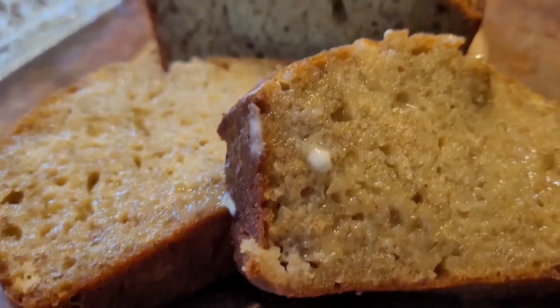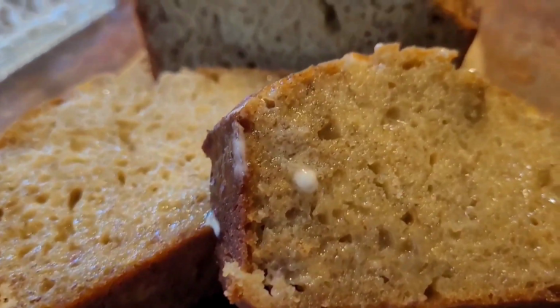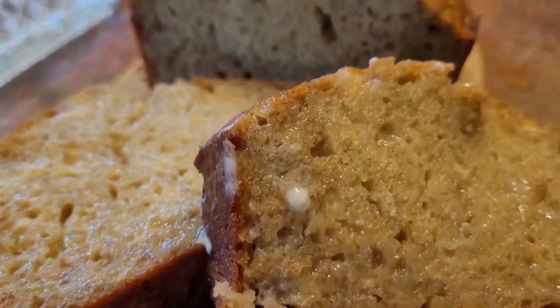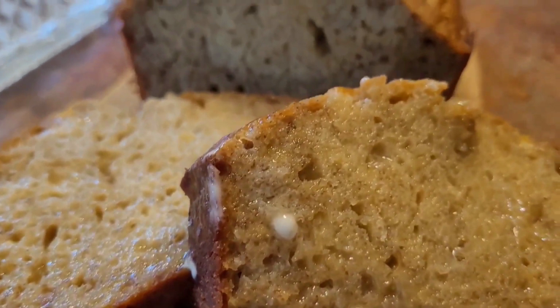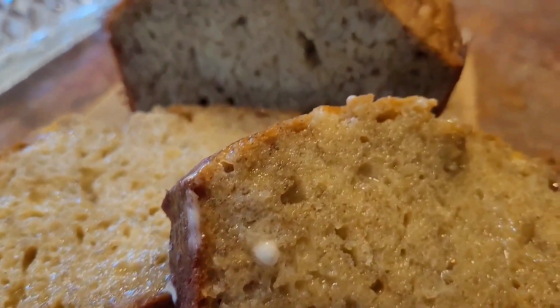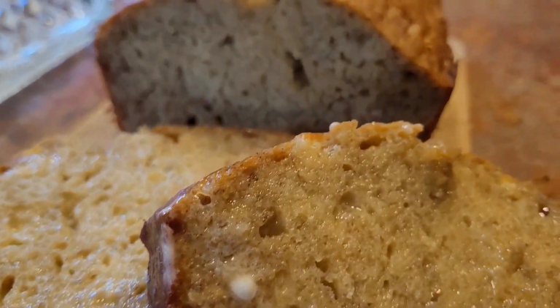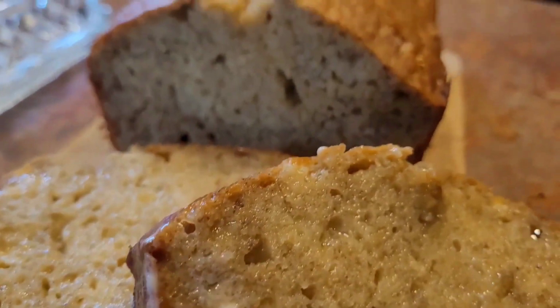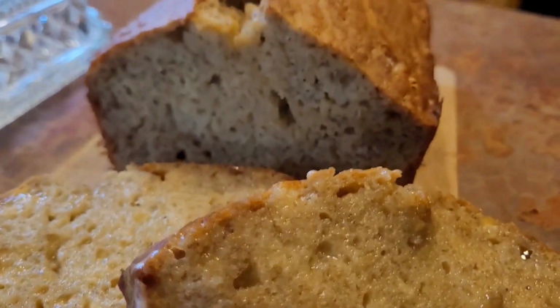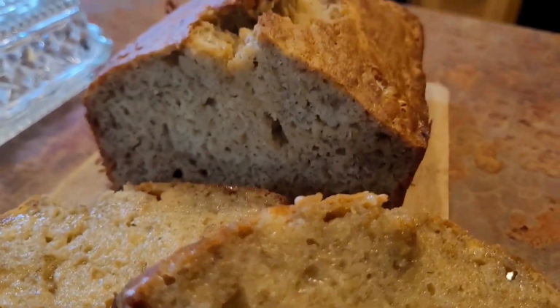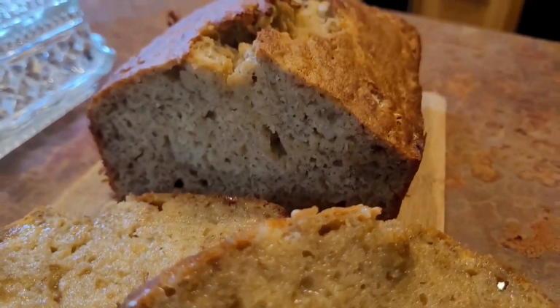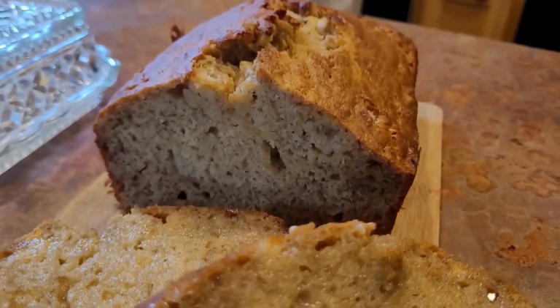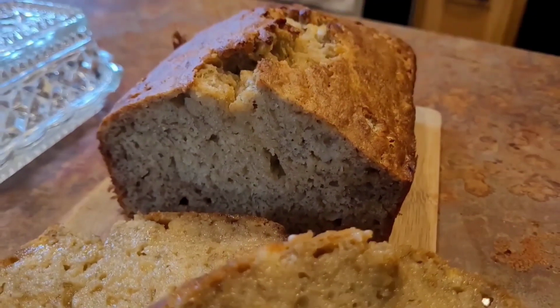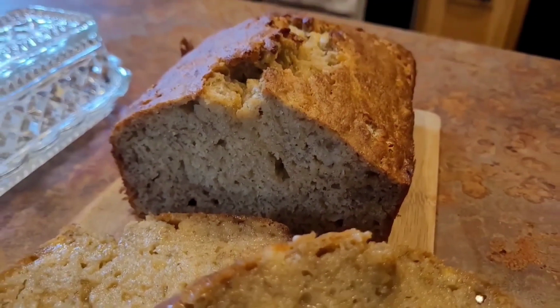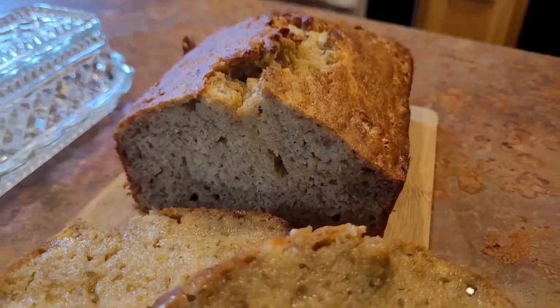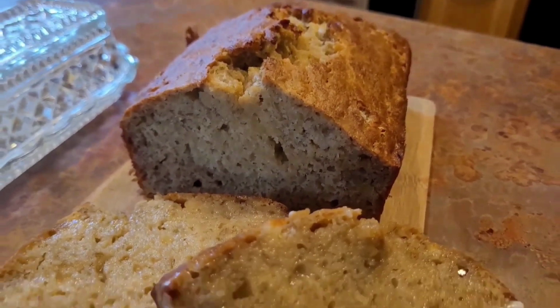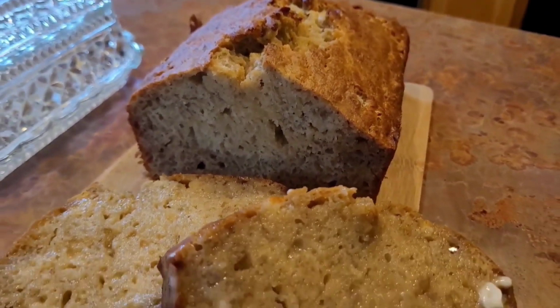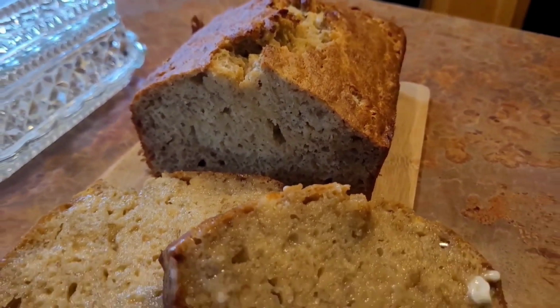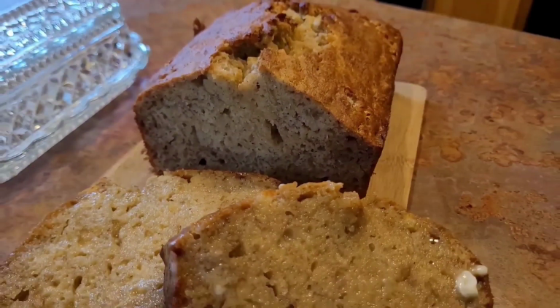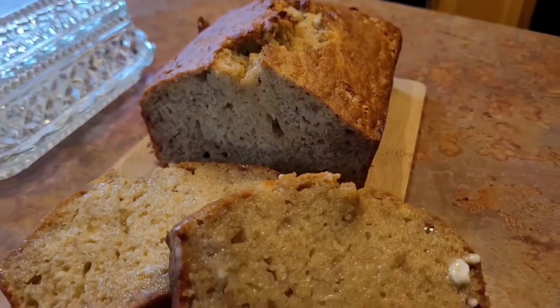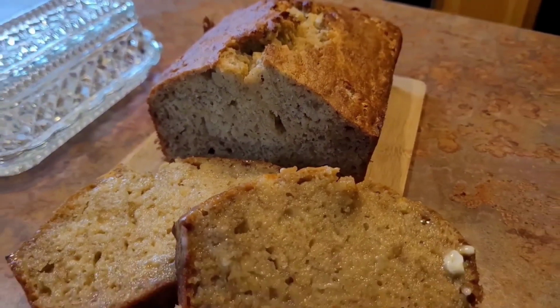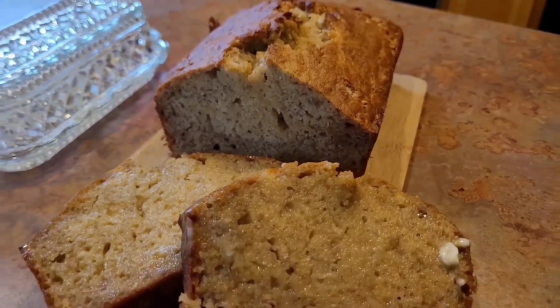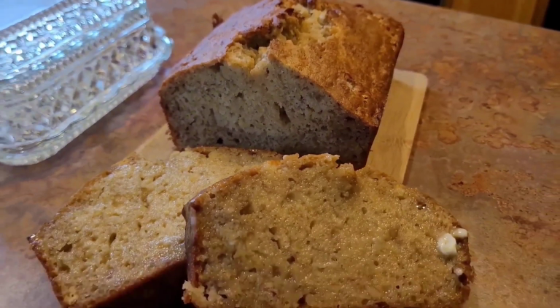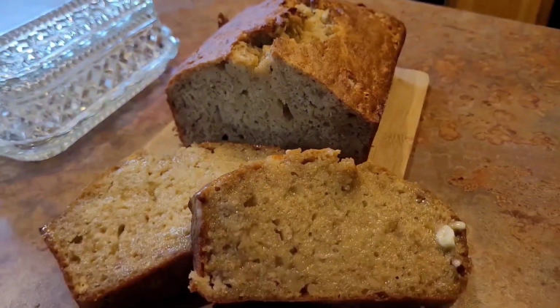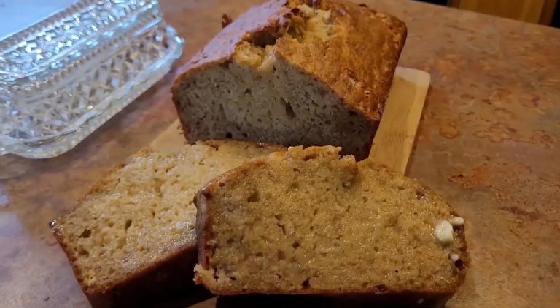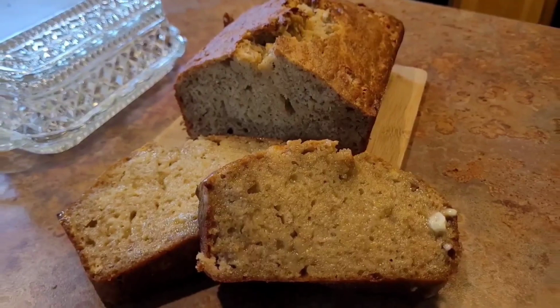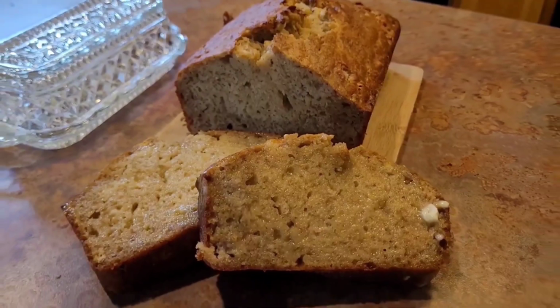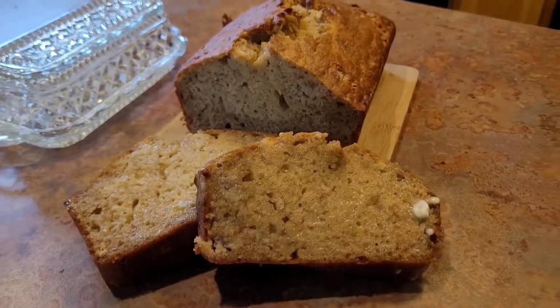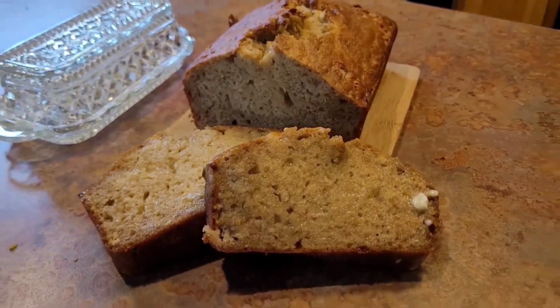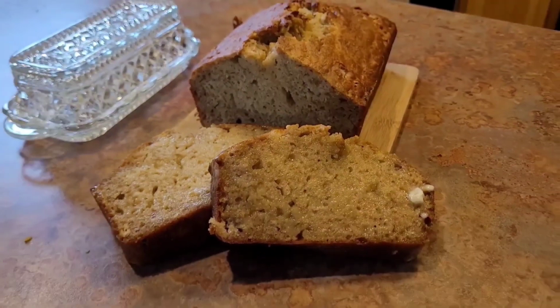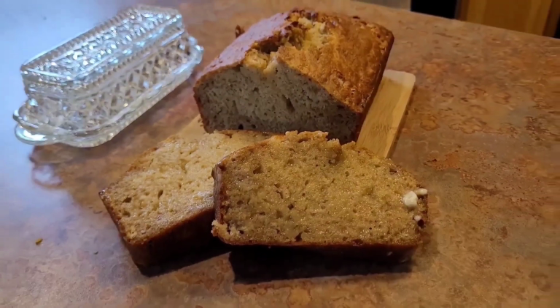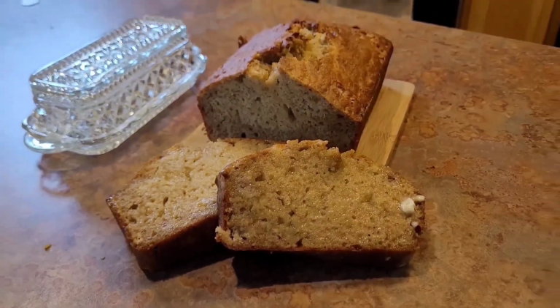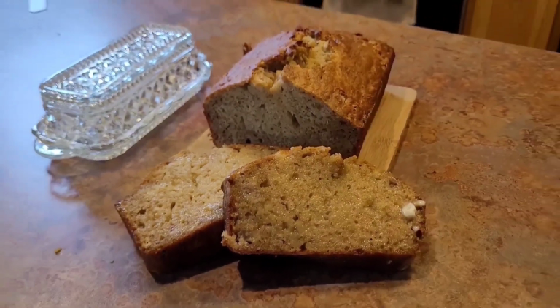Welcome to the Half-Assed Homestead. Let's make some decadent, moist banana bread.